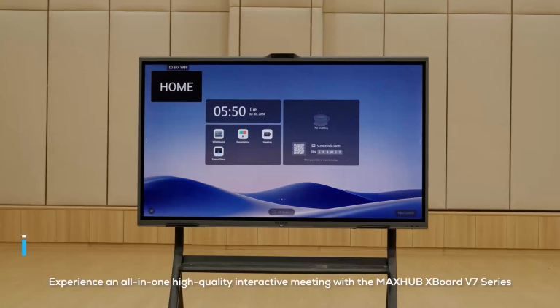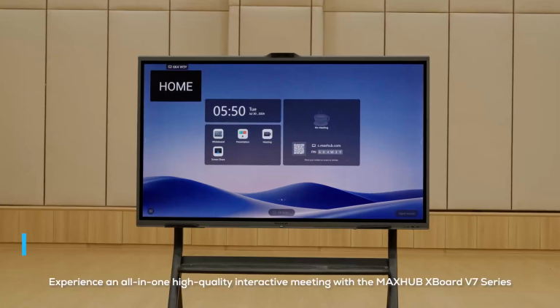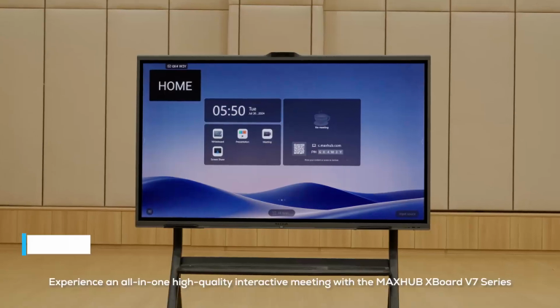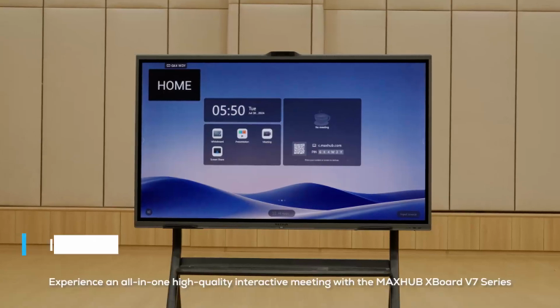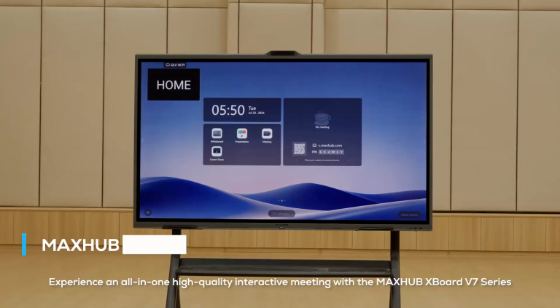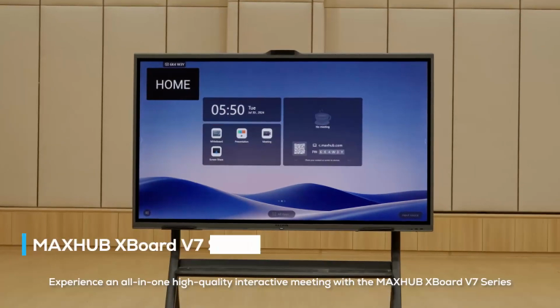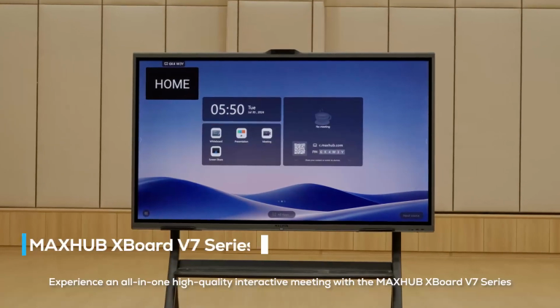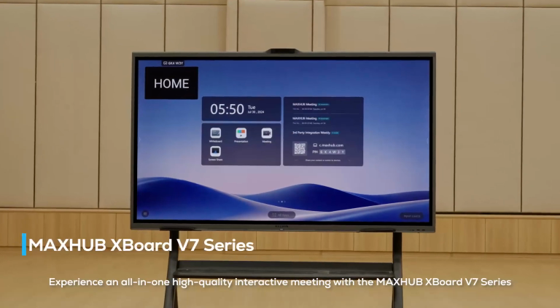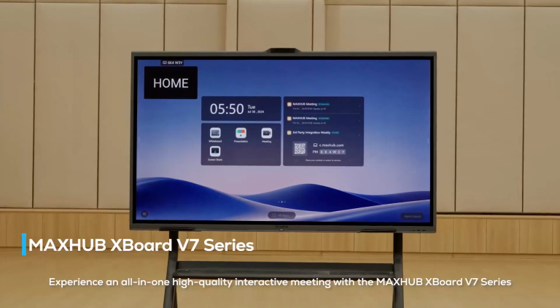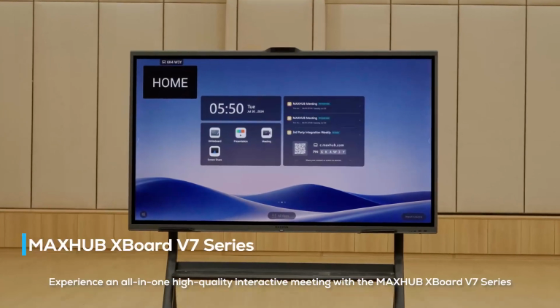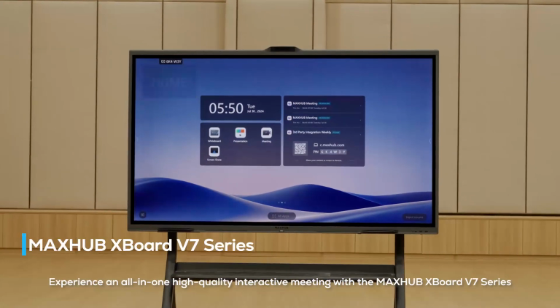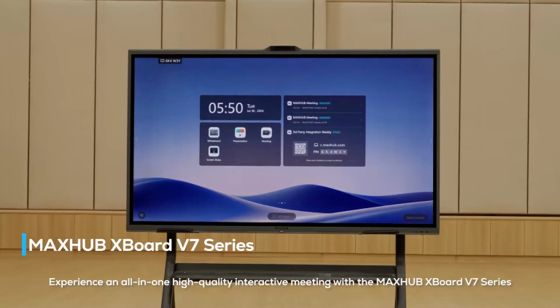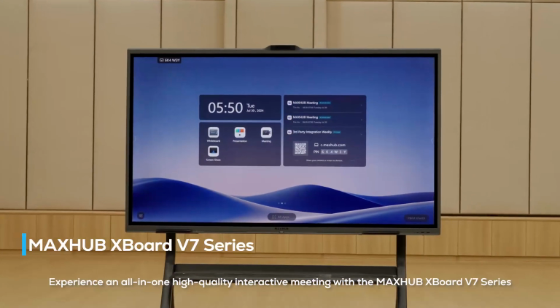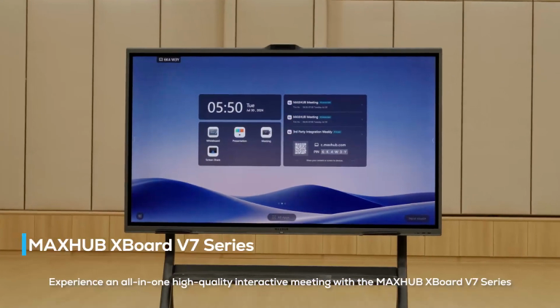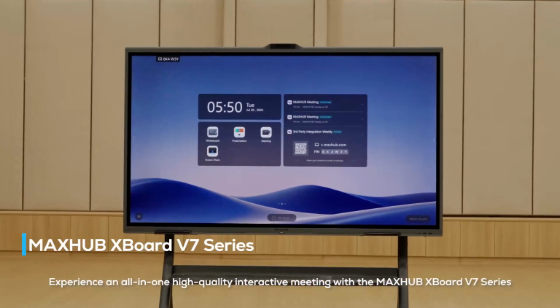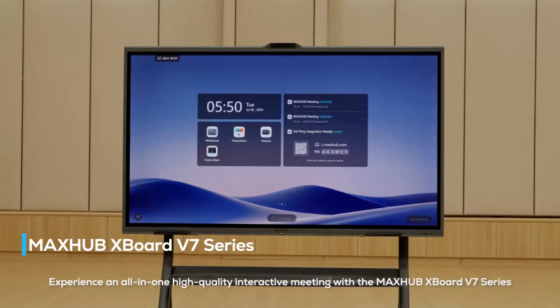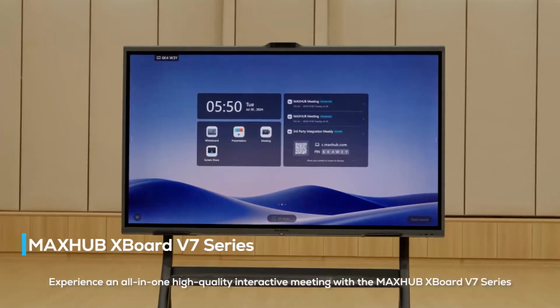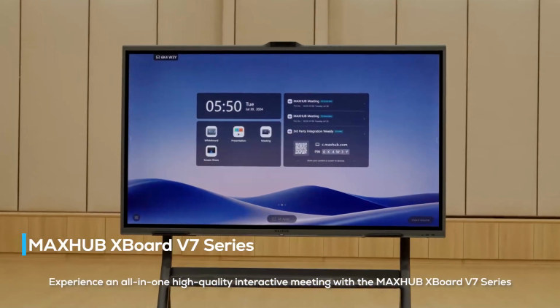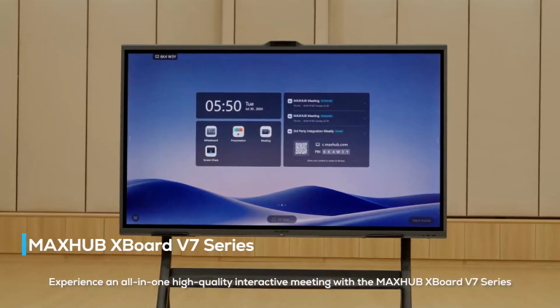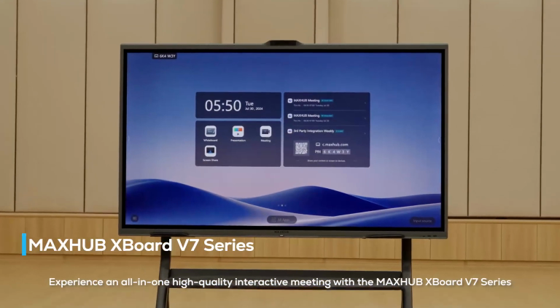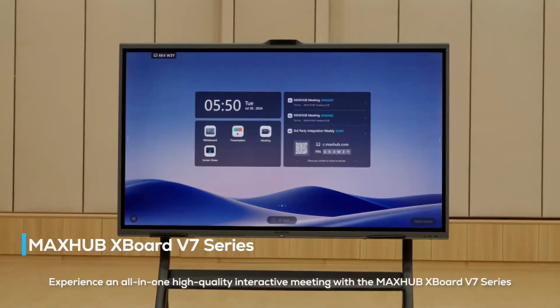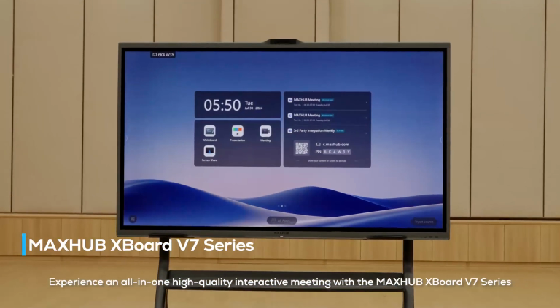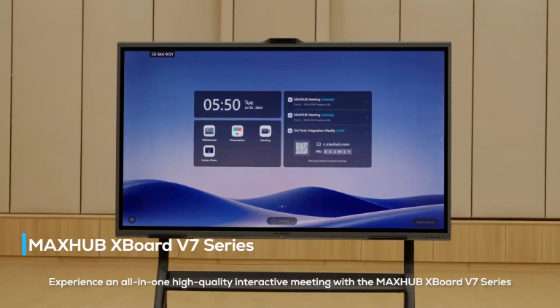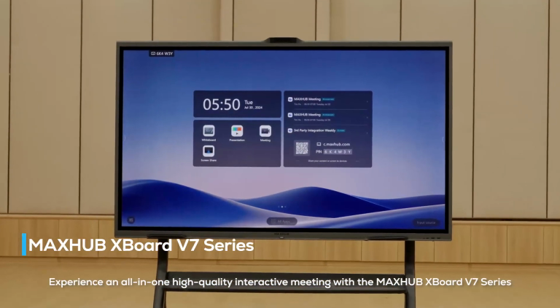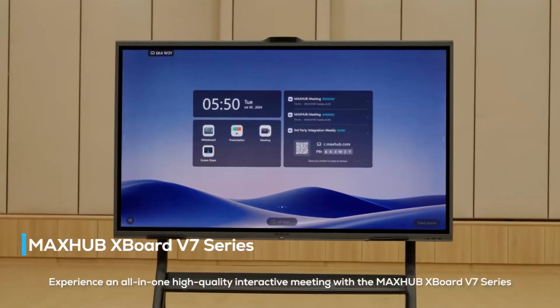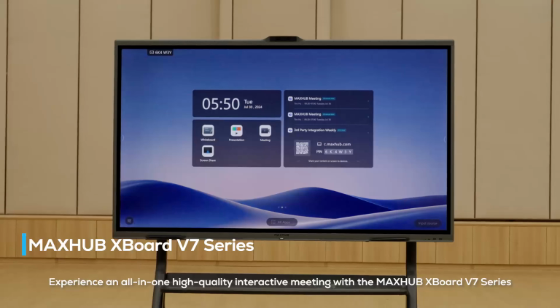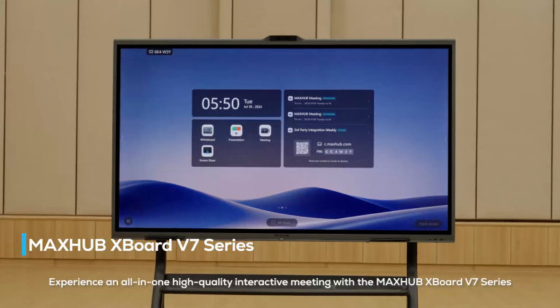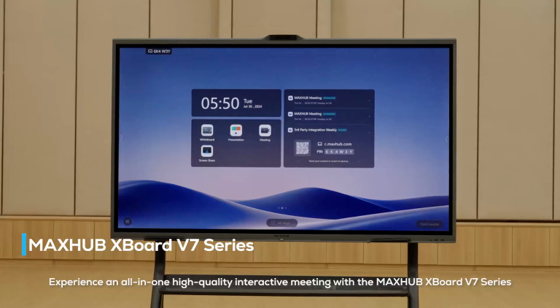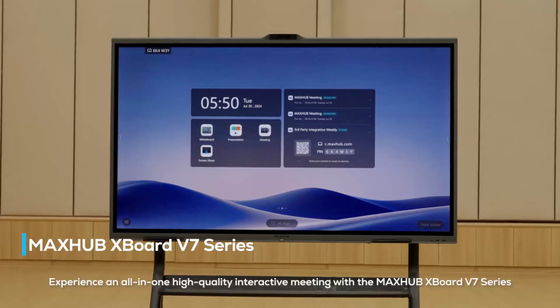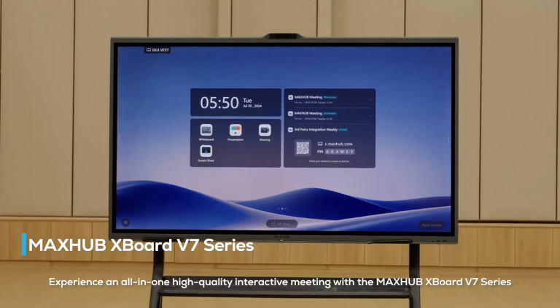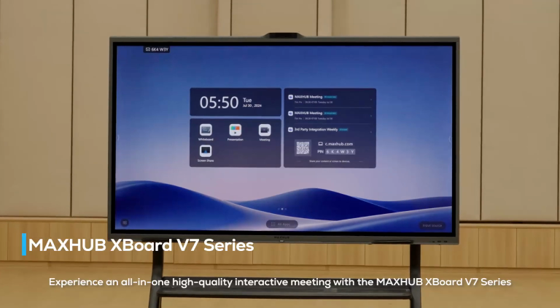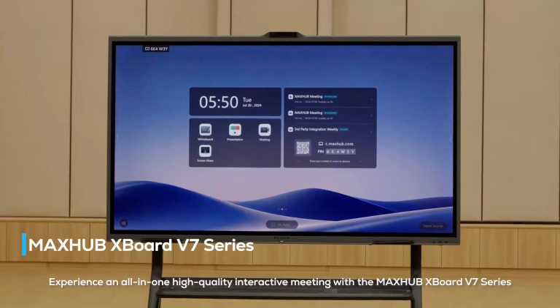Experience an all-in-one, high-quality interactive meeting with the MaxHub XBoard V7 series.